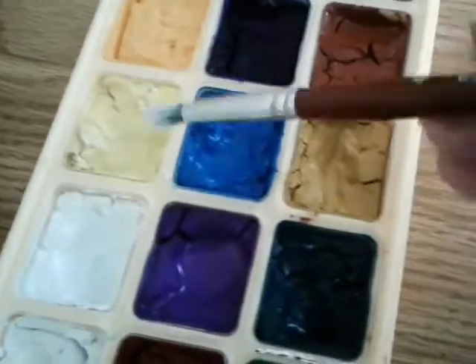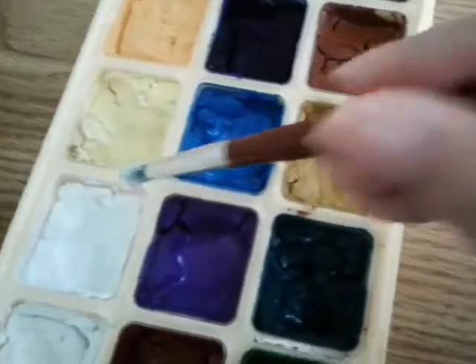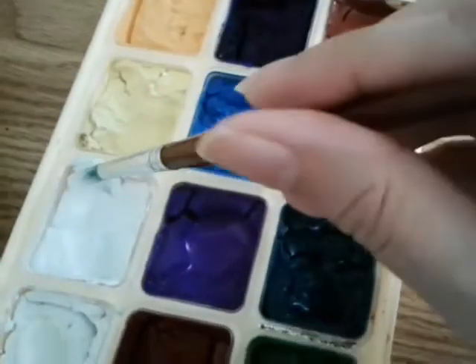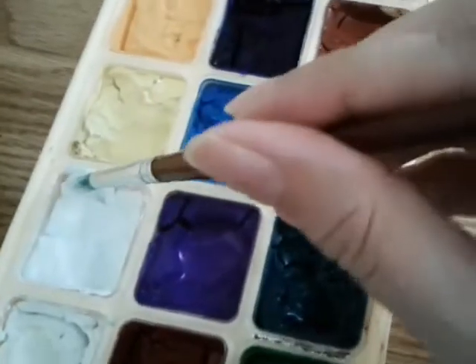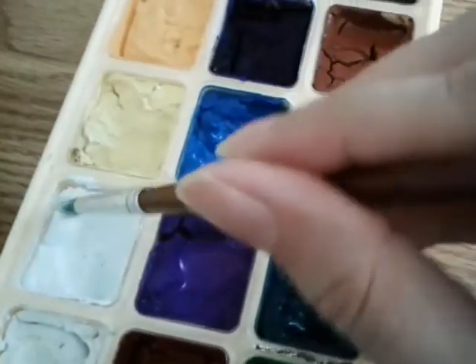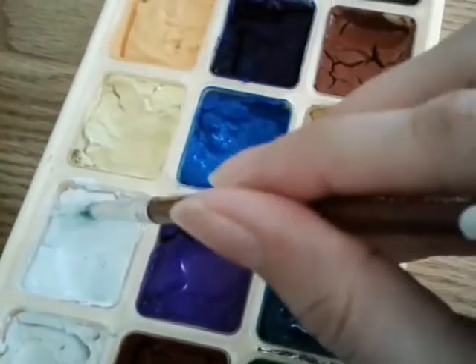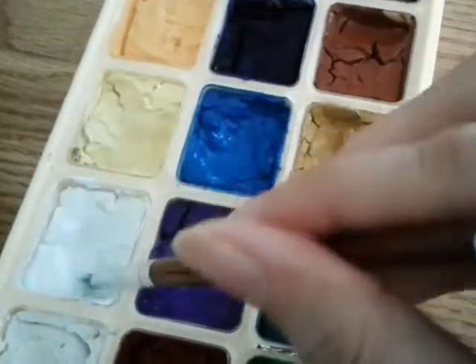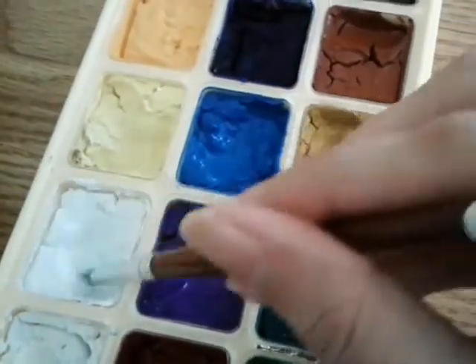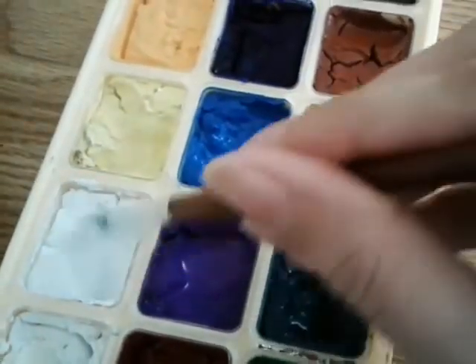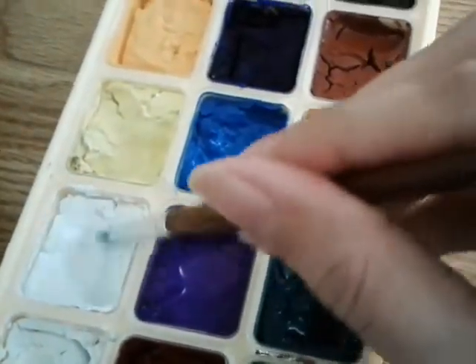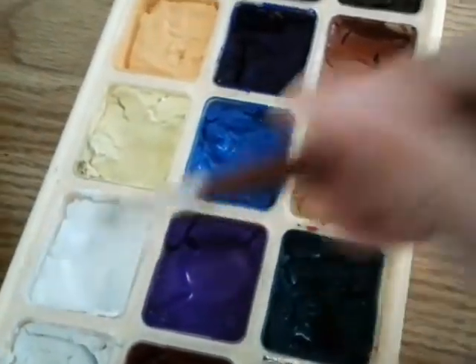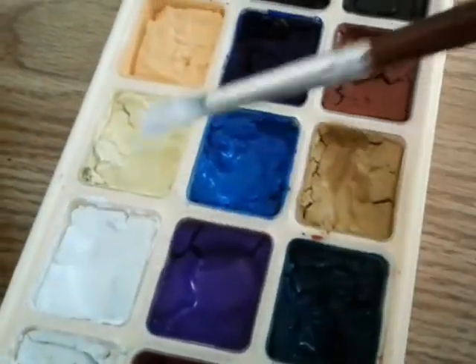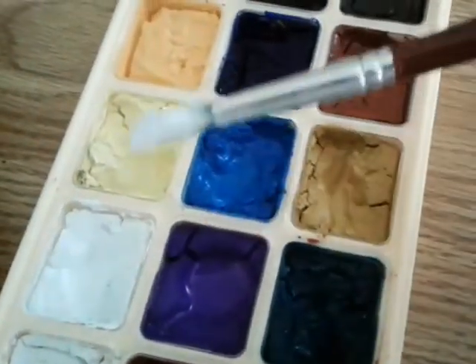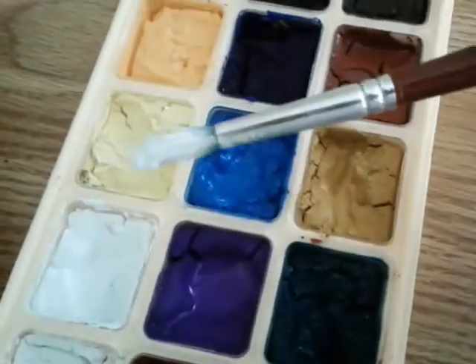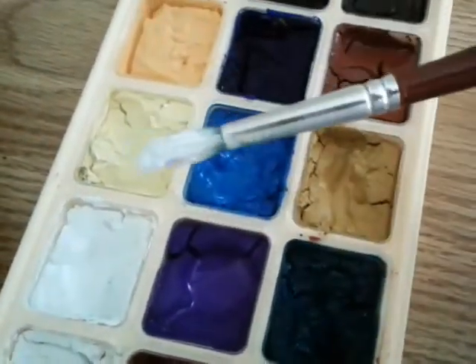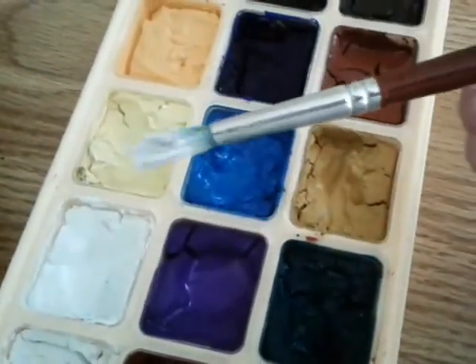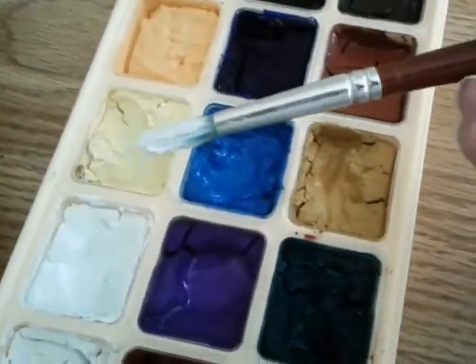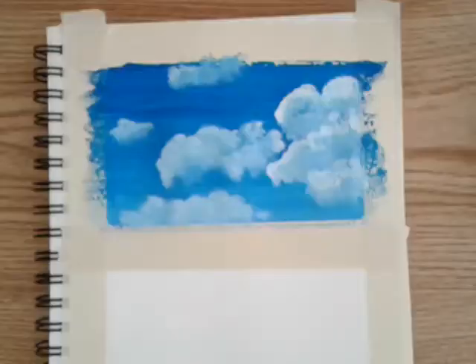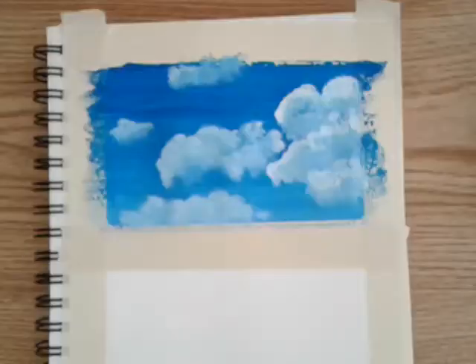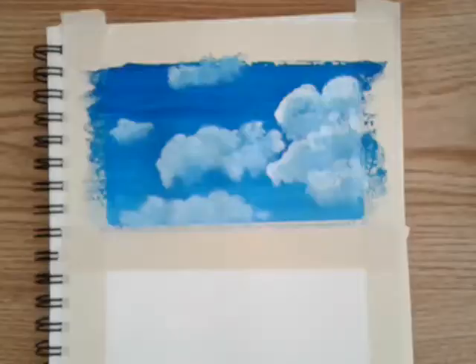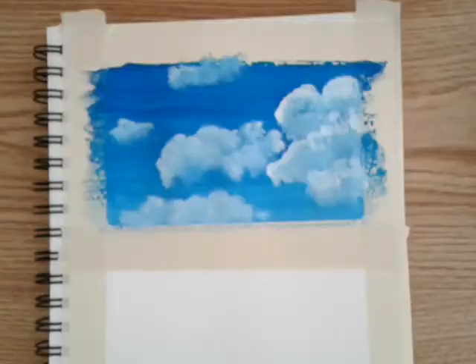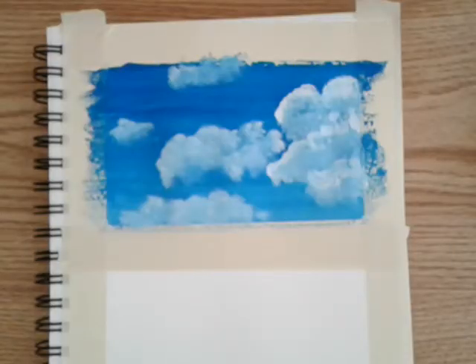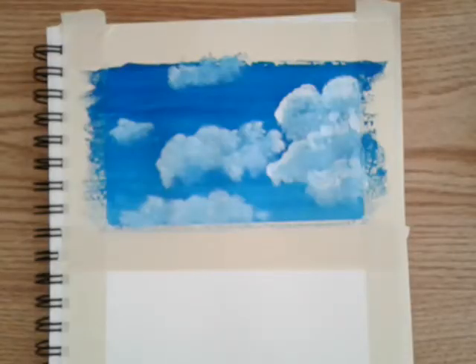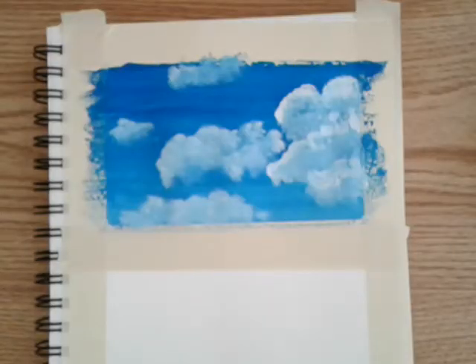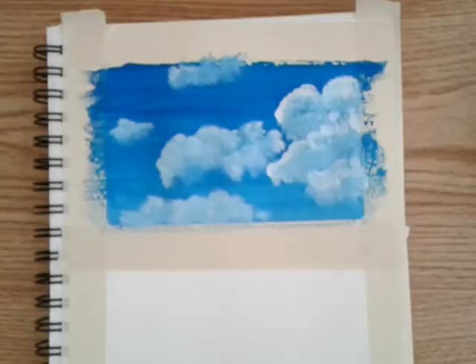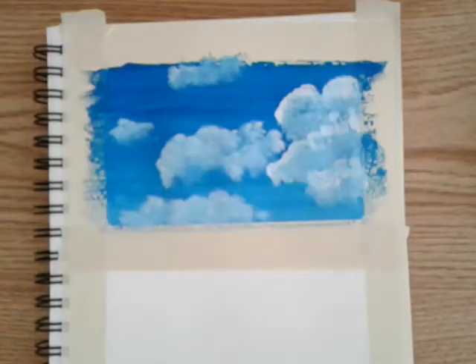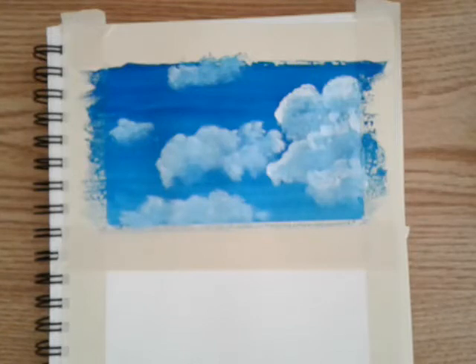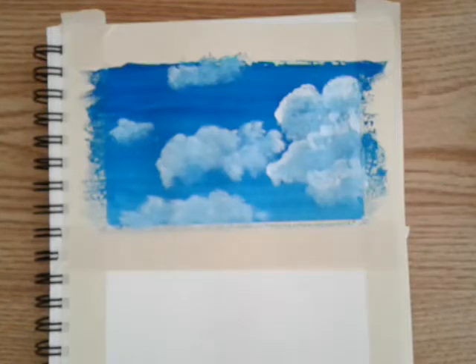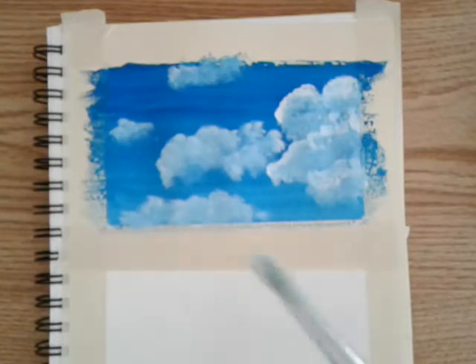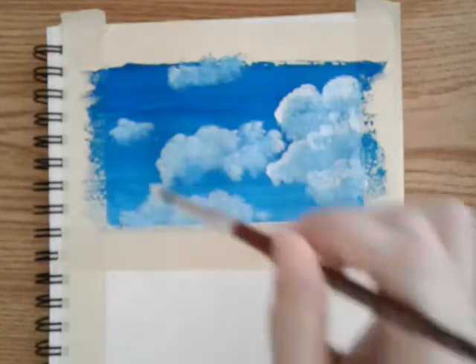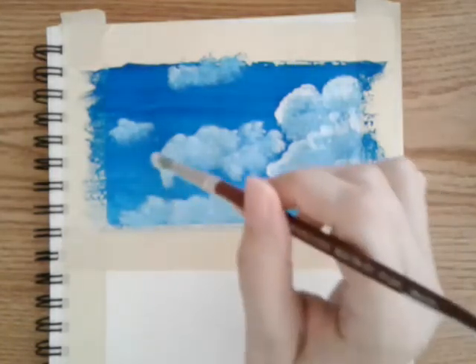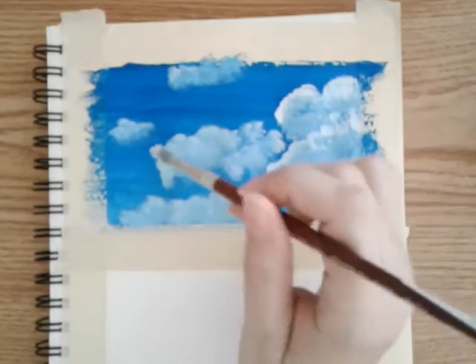Once again I'm going to take some fresh white to make the highlights. Don't forget that the sunlight is coming from the left.